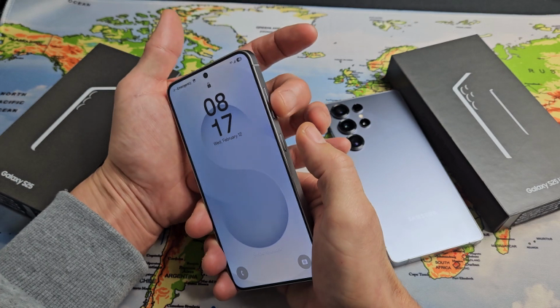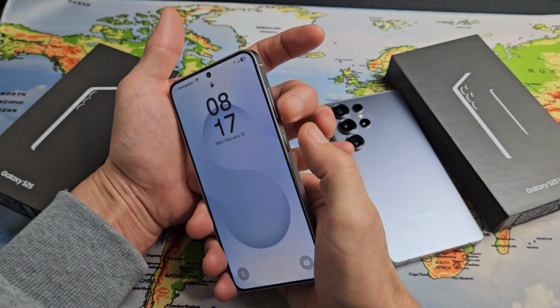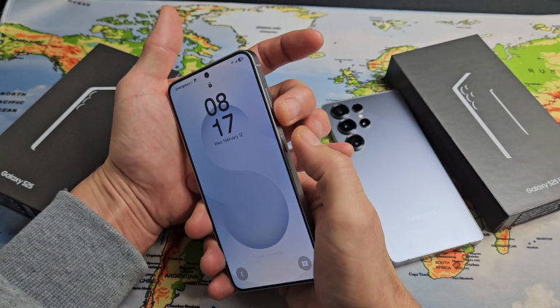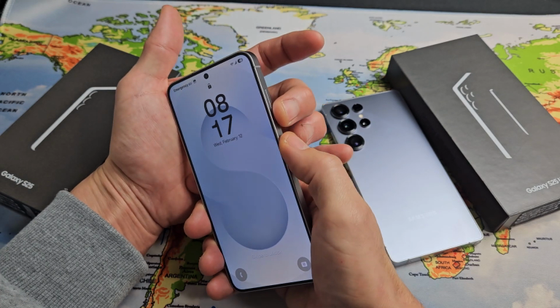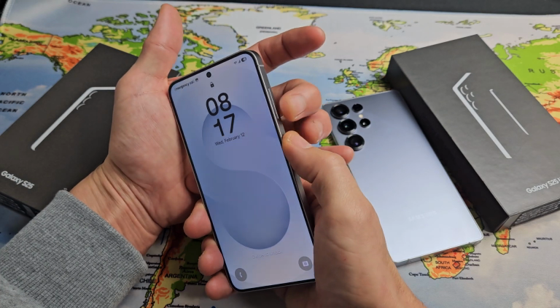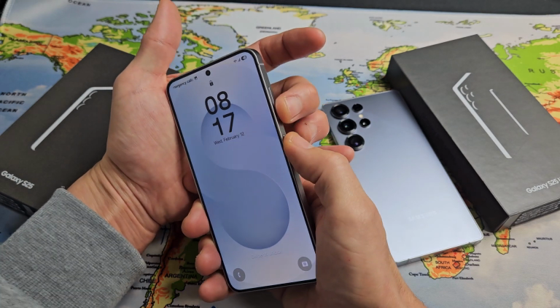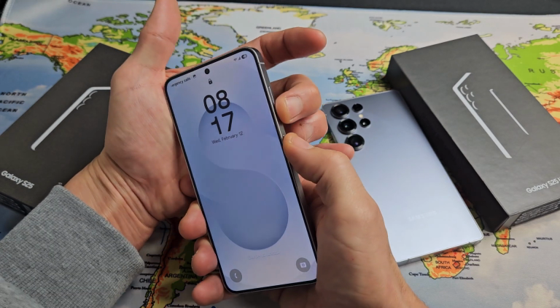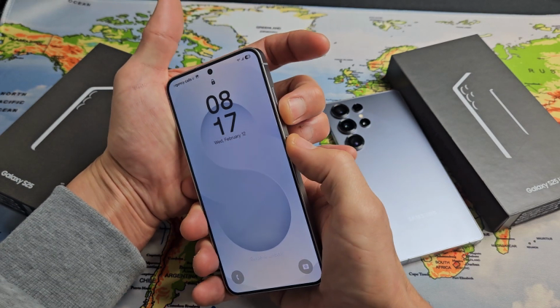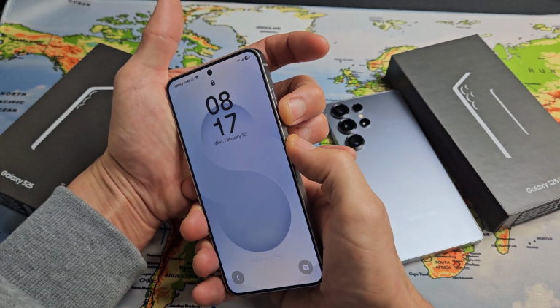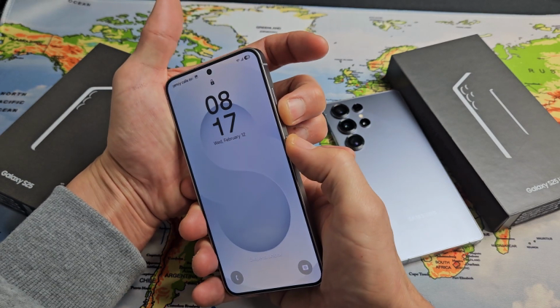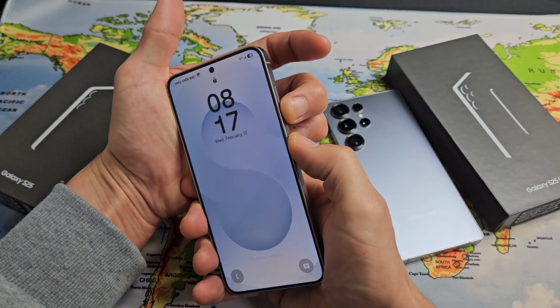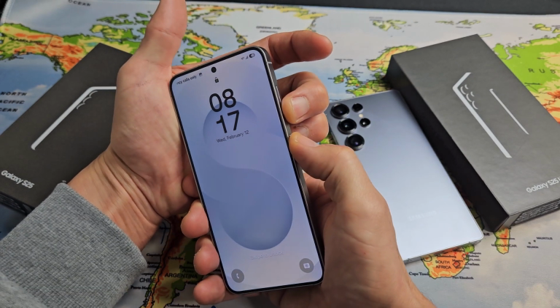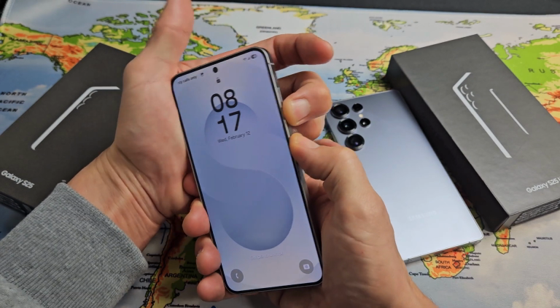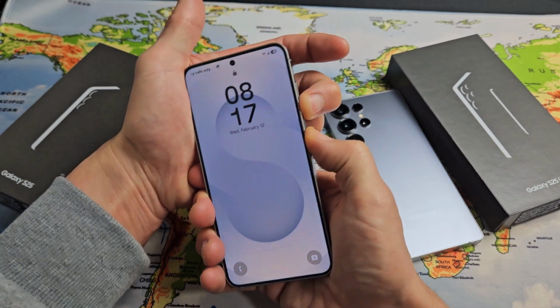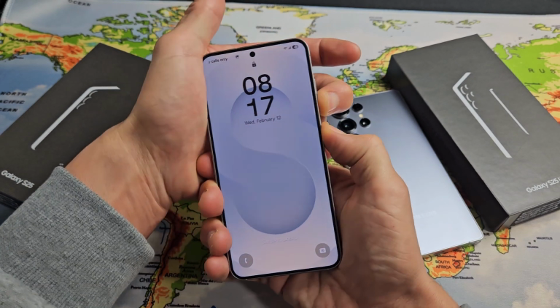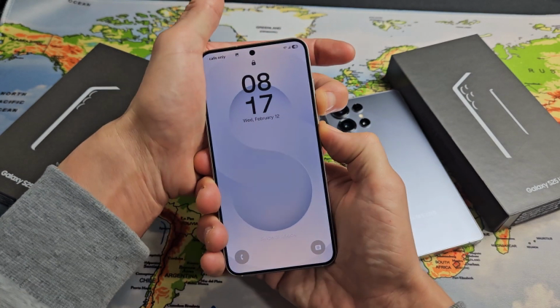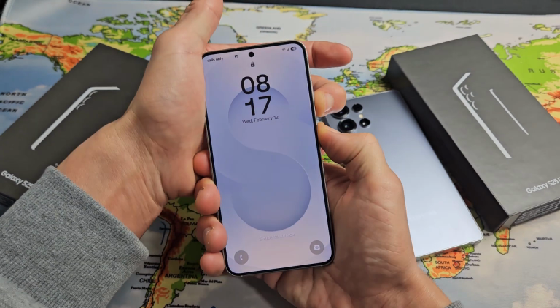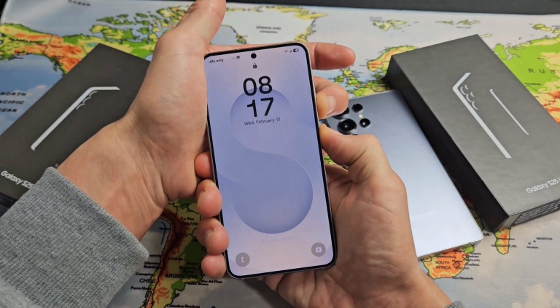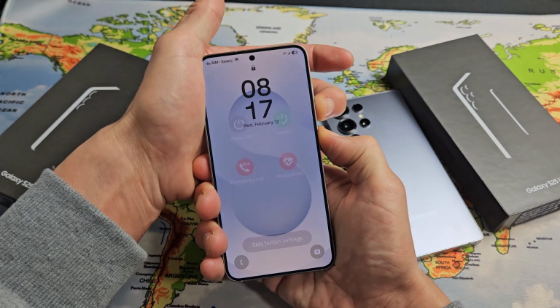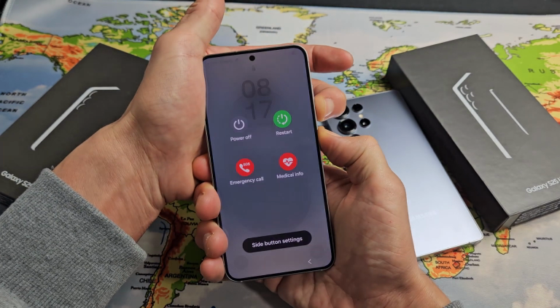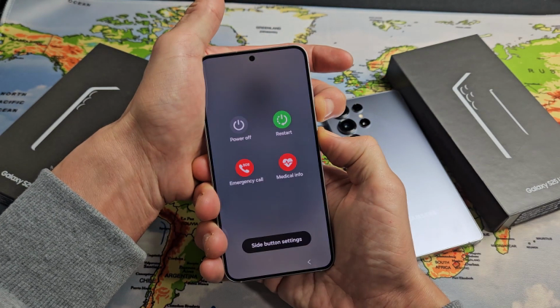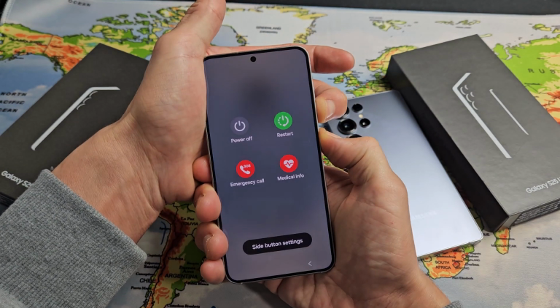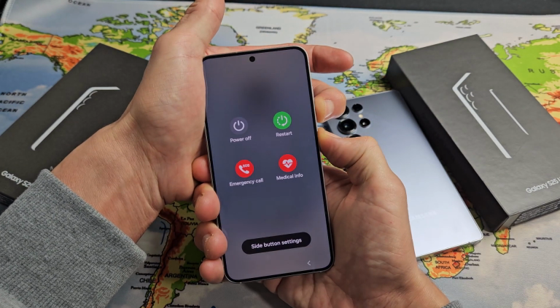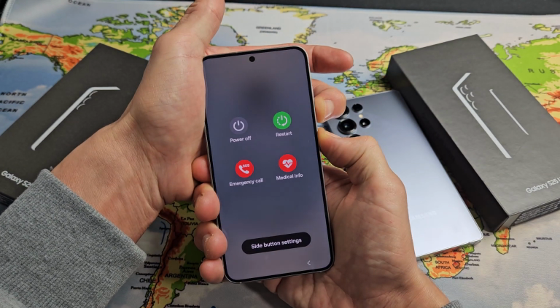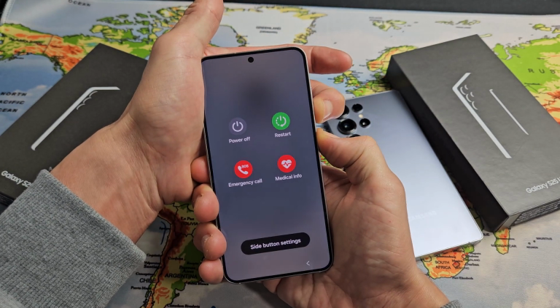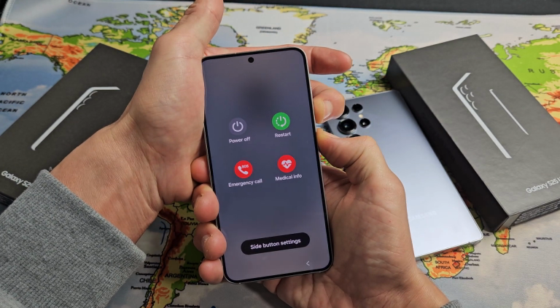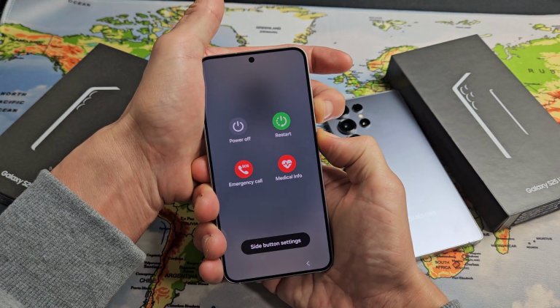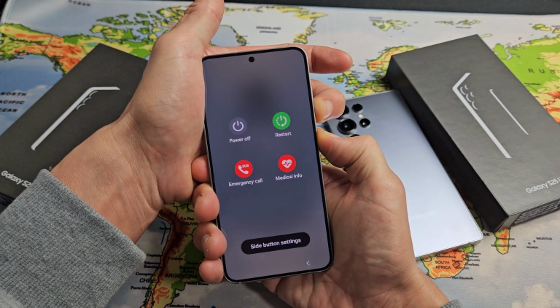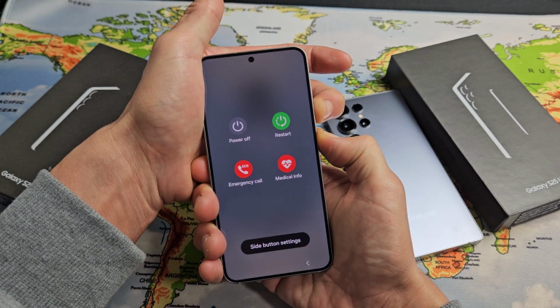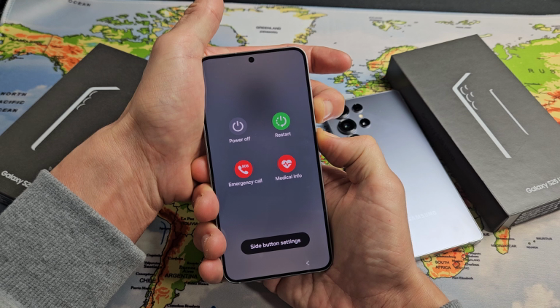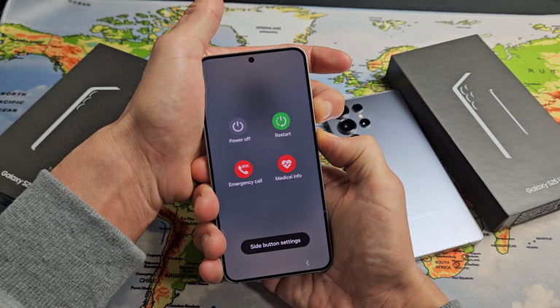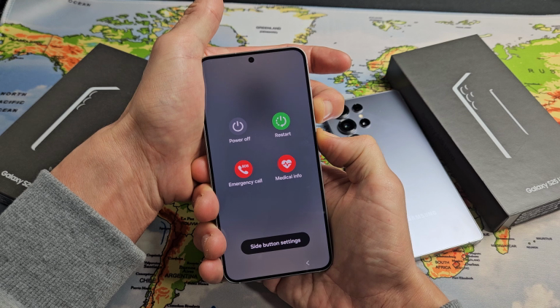Volume down, power. Ready, set, go. Press and hold both at the same time. Now keep holding.